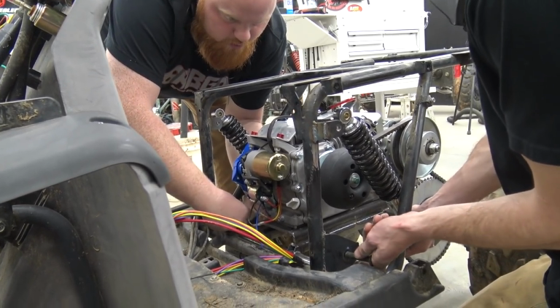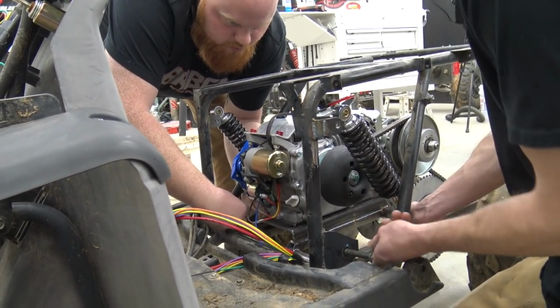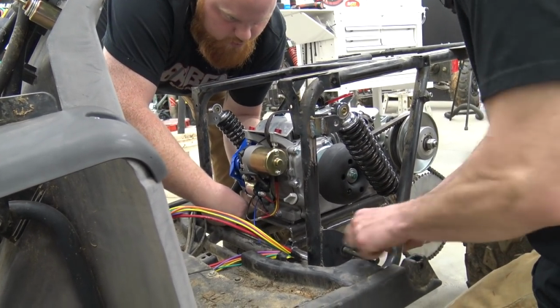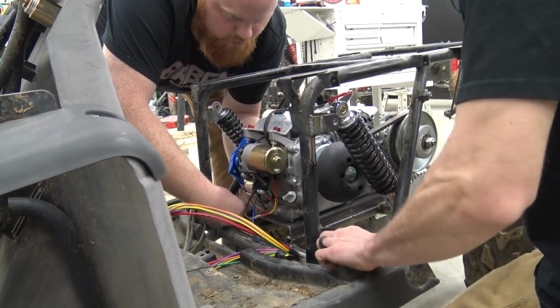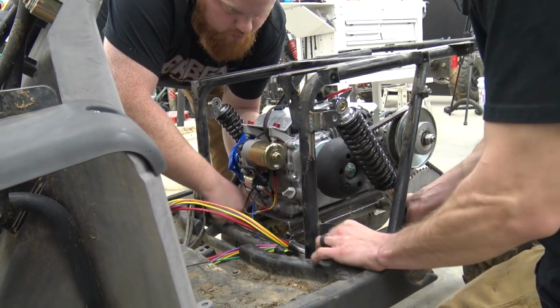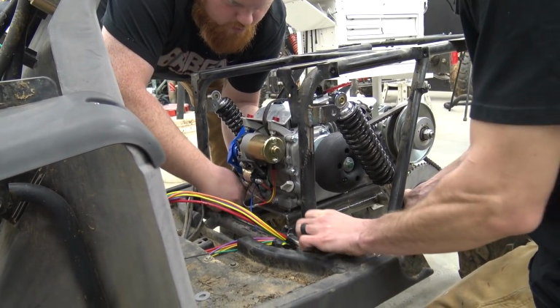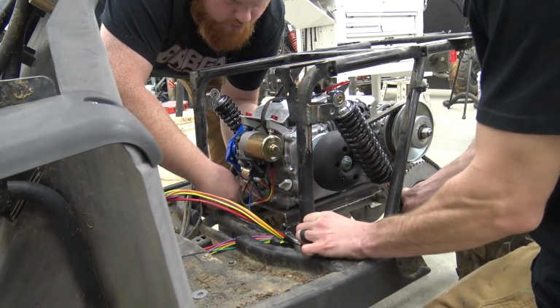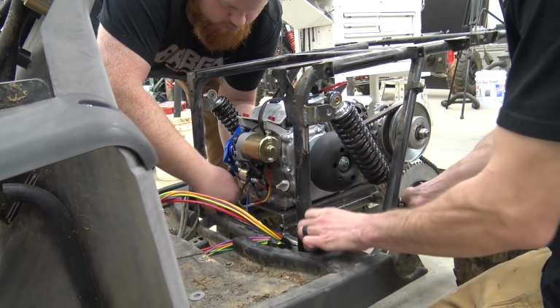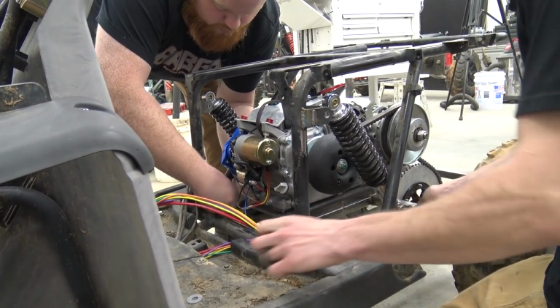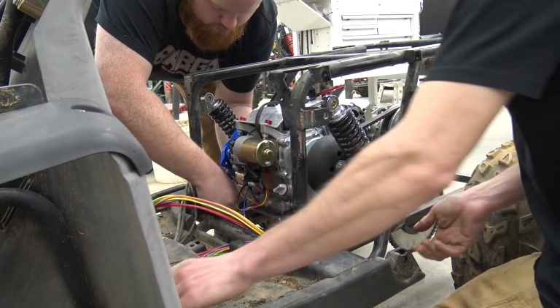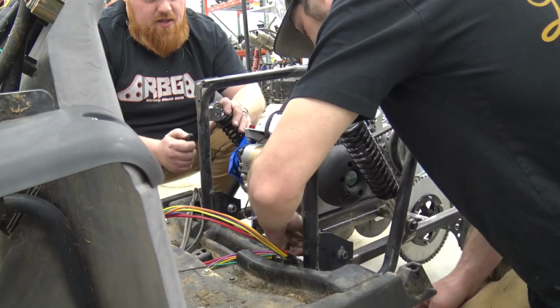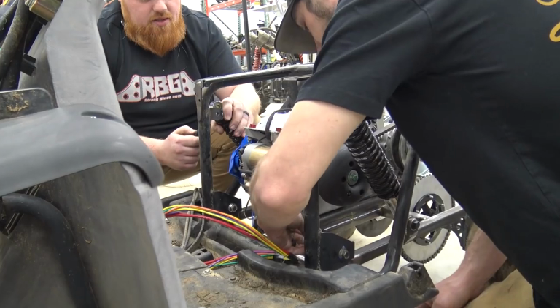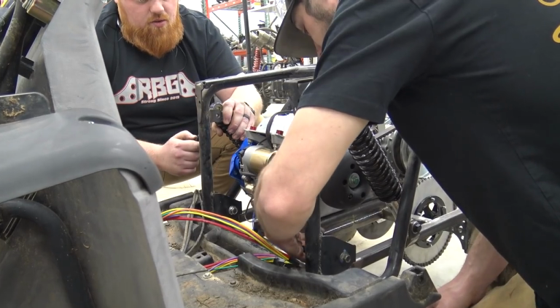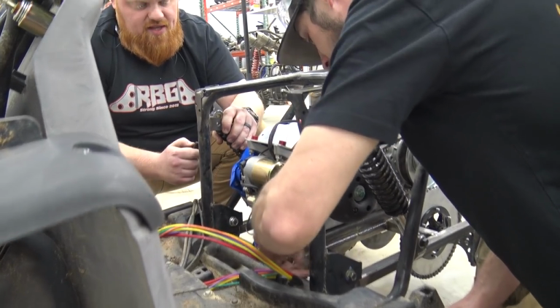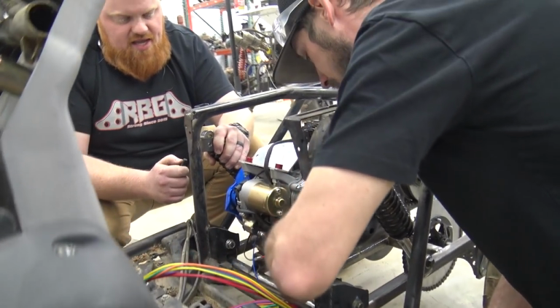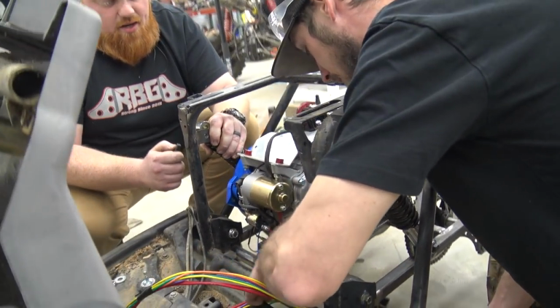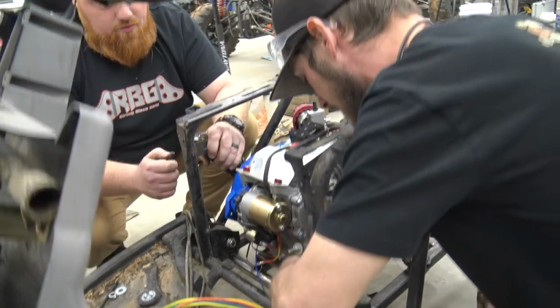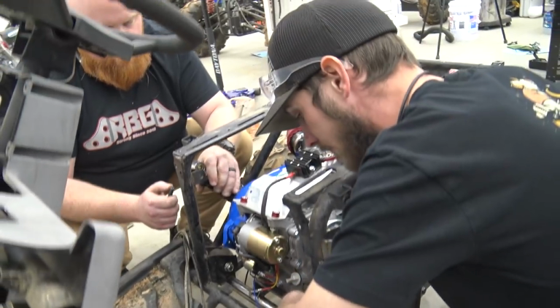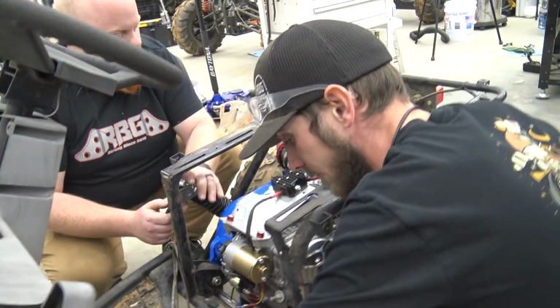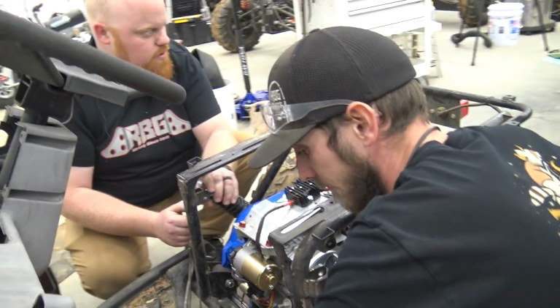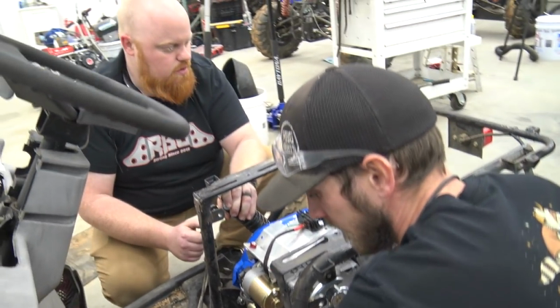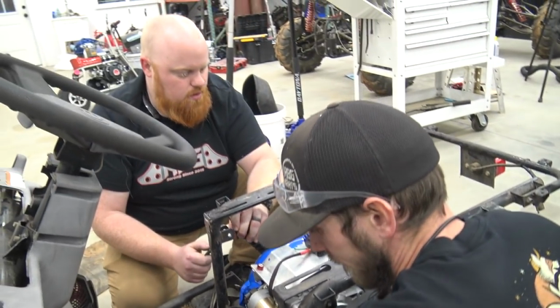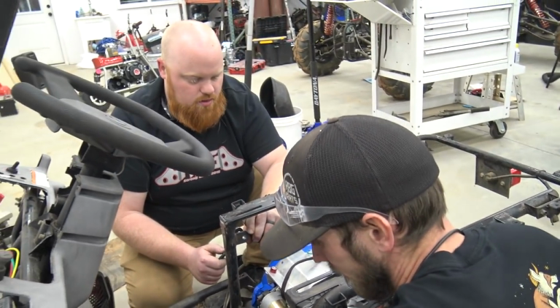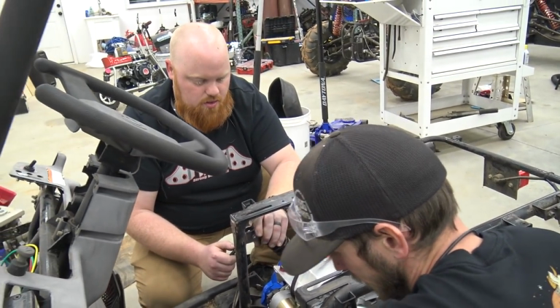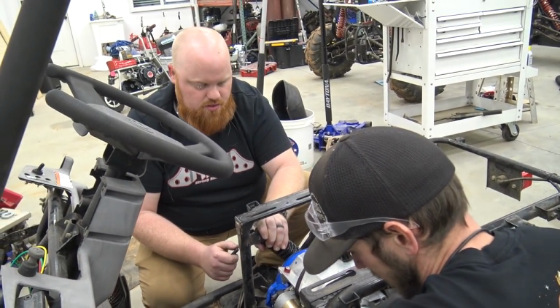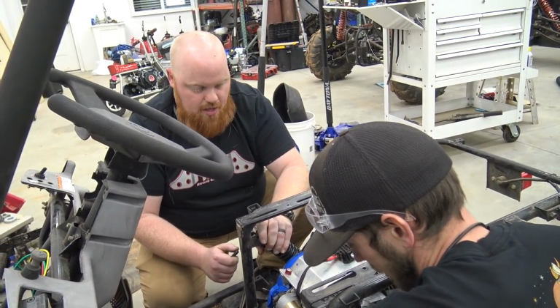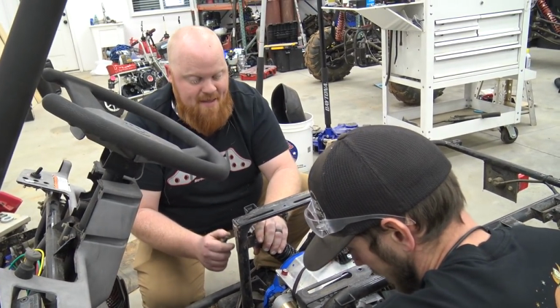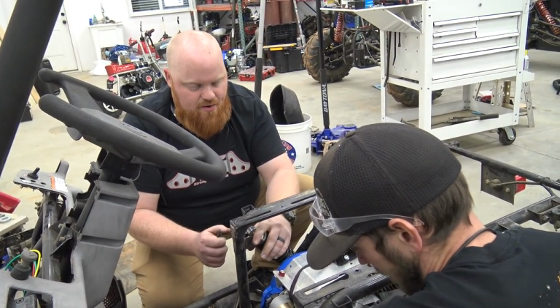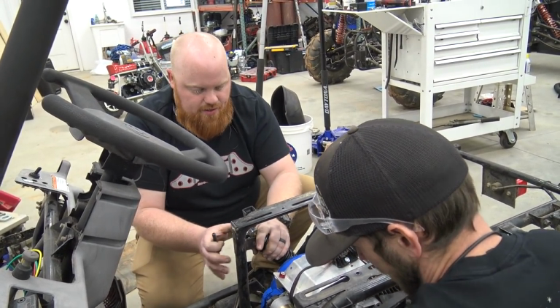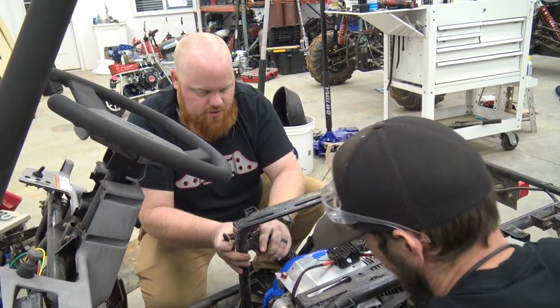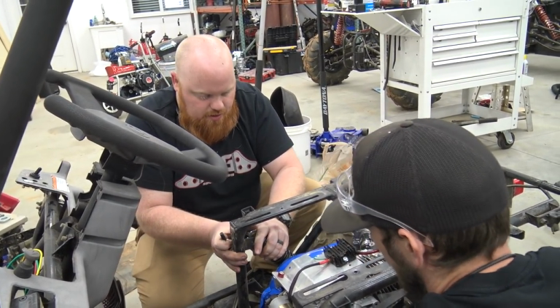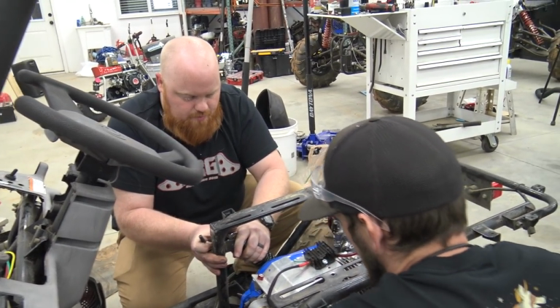There it is — the Eton Rover is married to the swing arm.